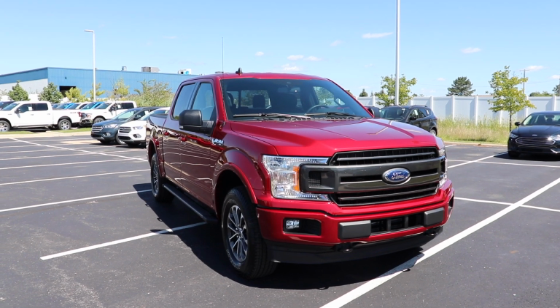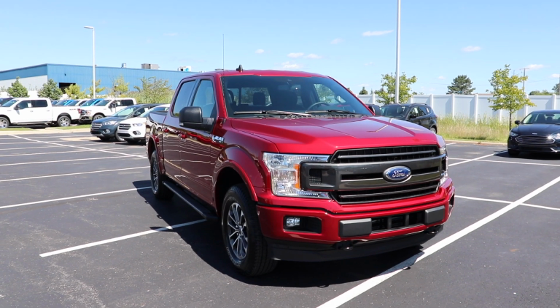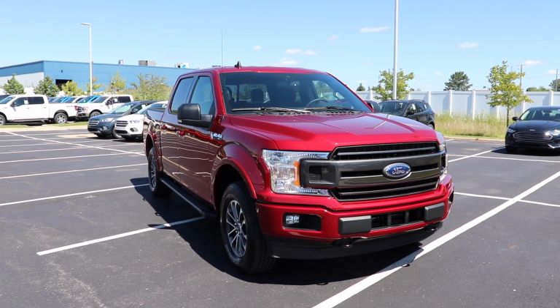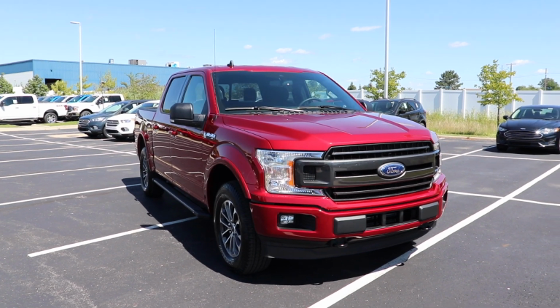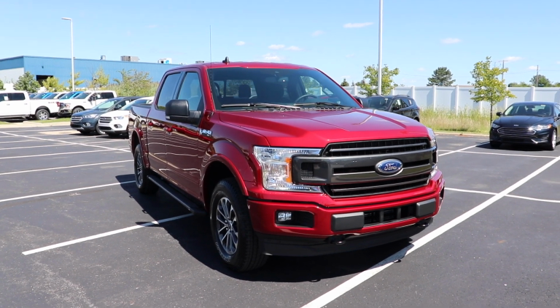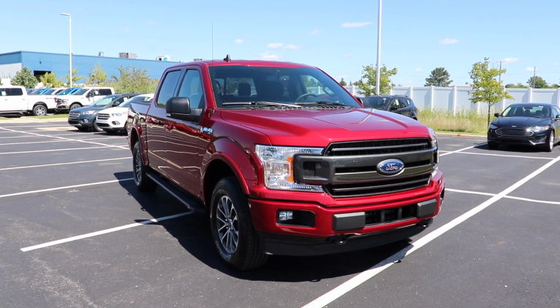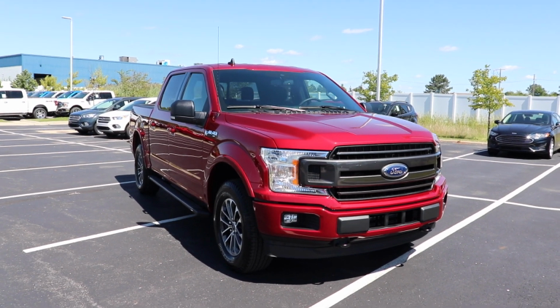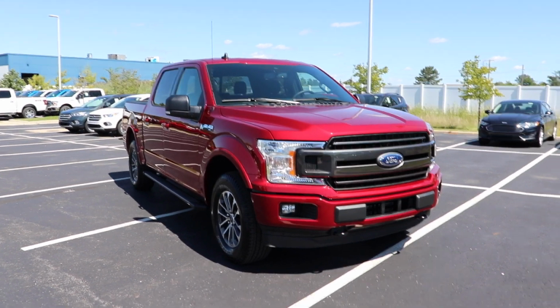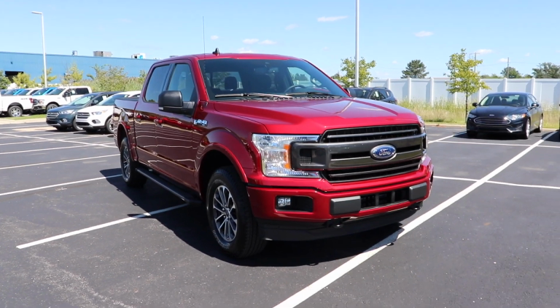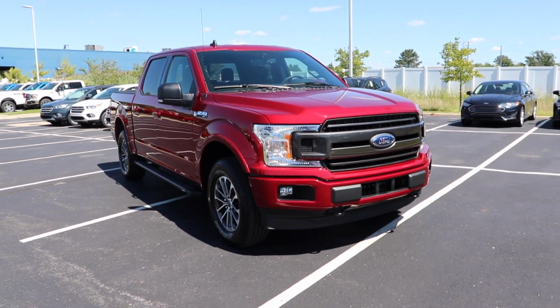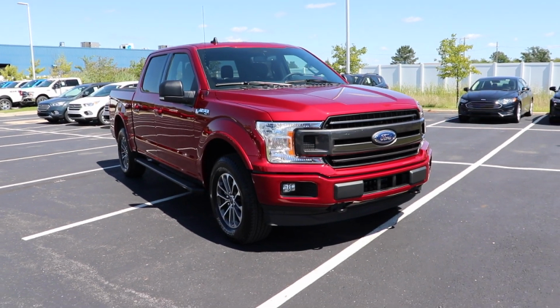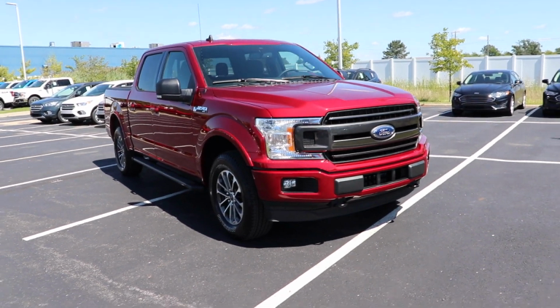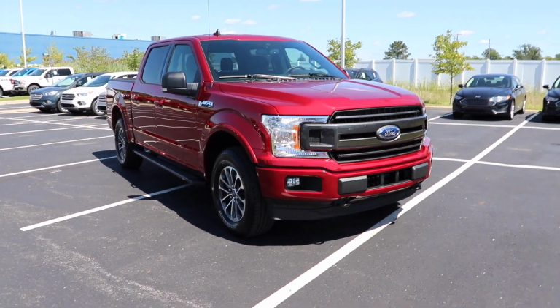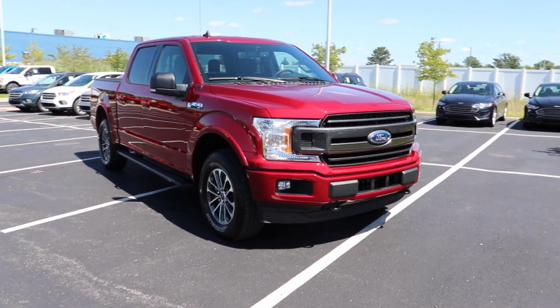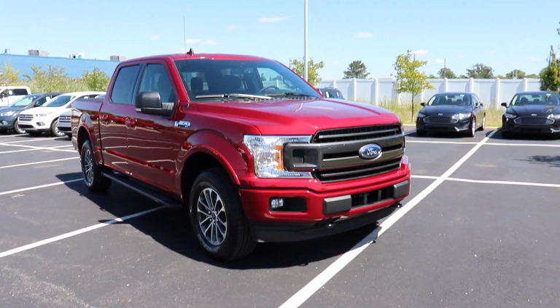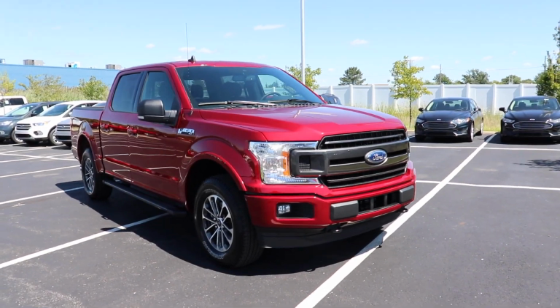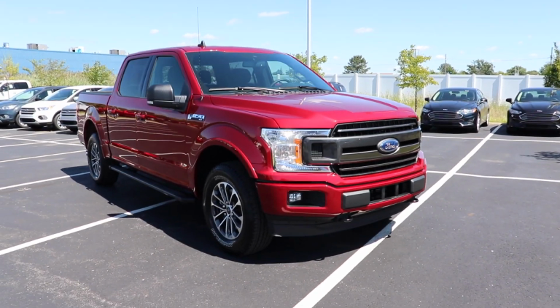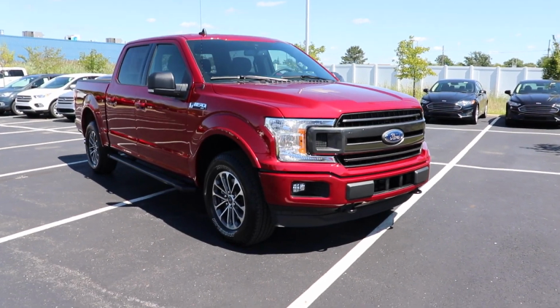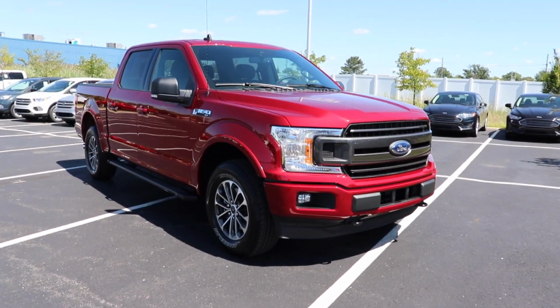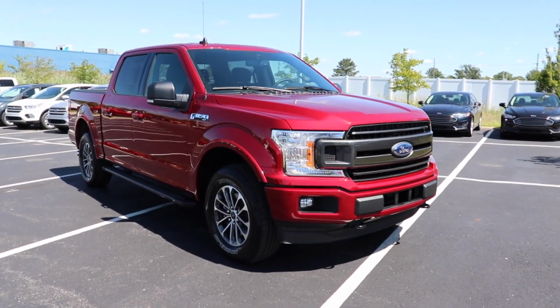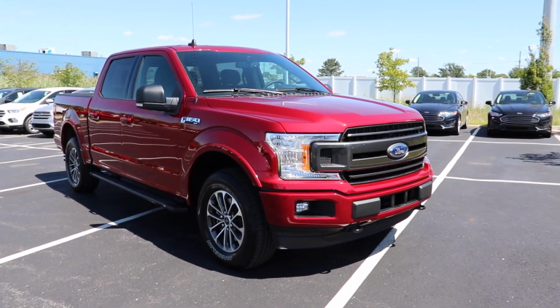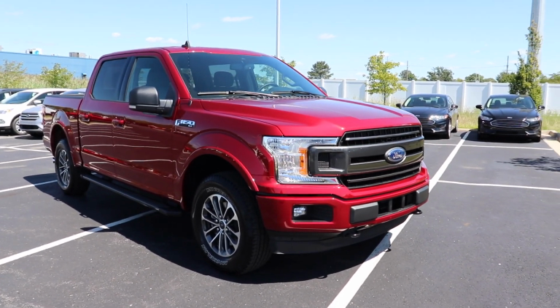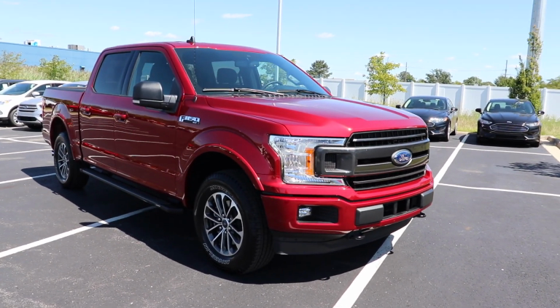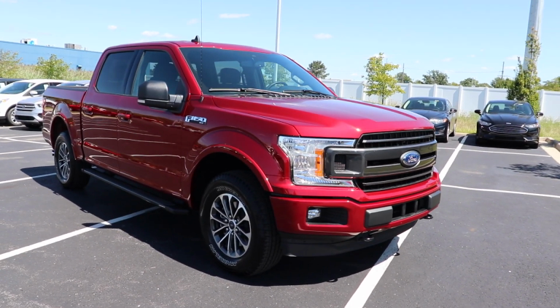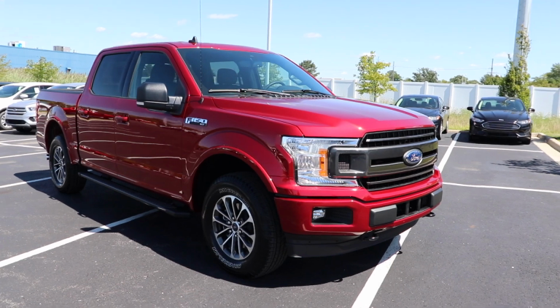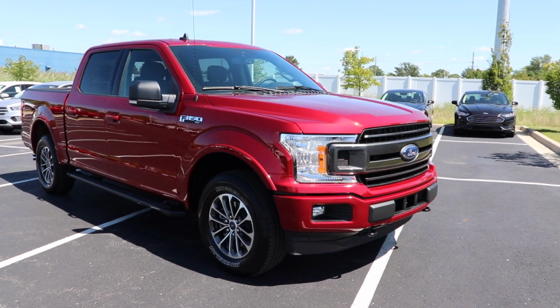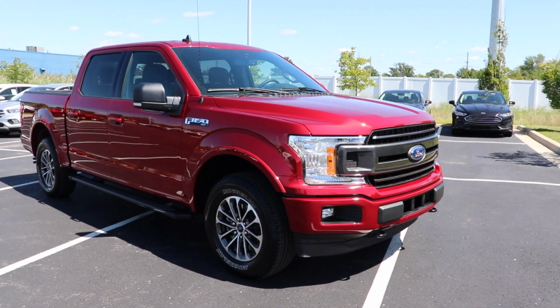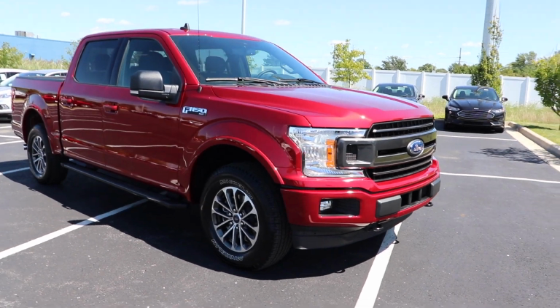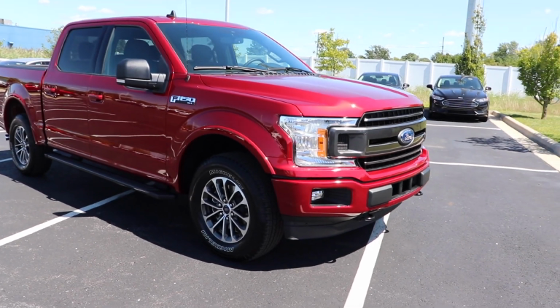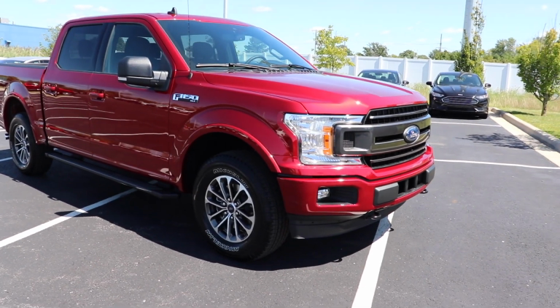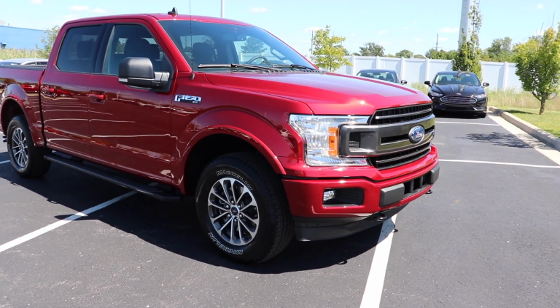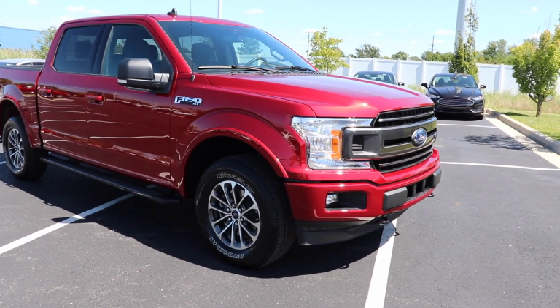Hello YouTube. Today I'm at Spirit Ford taking a look at this 2019 Ford F-150 XLT.